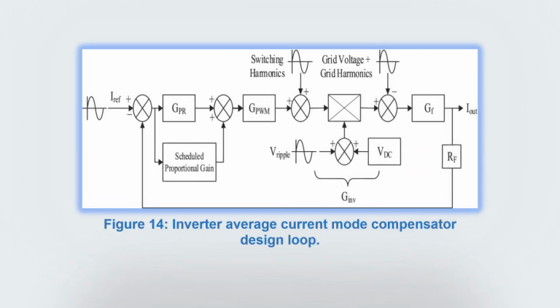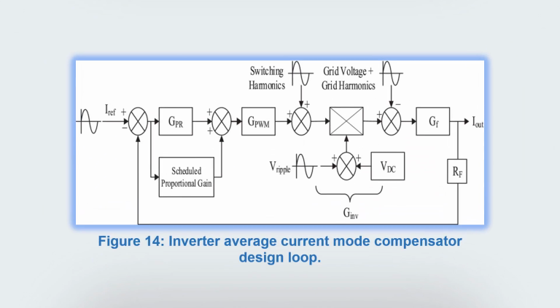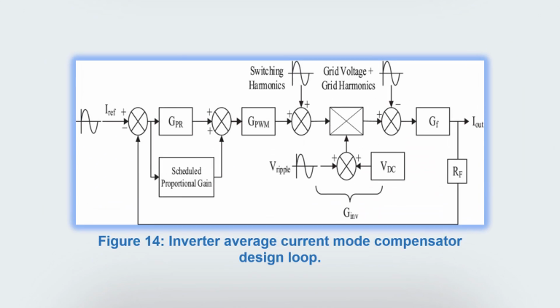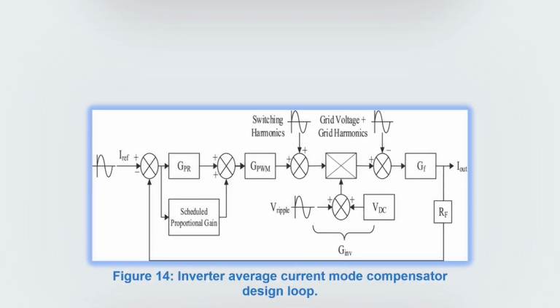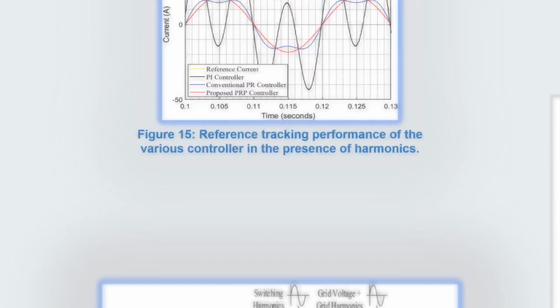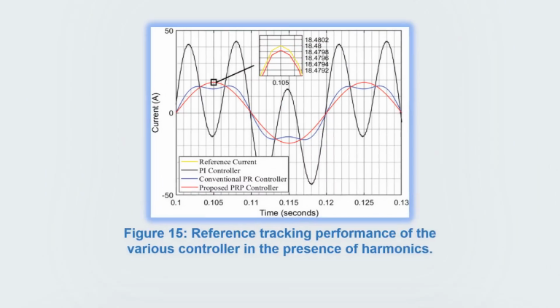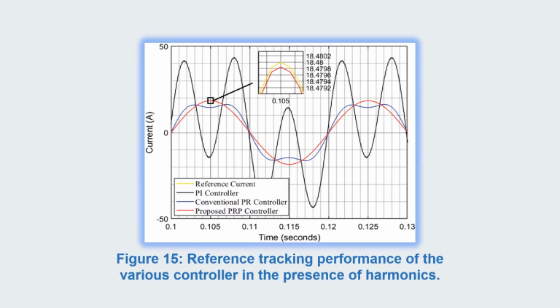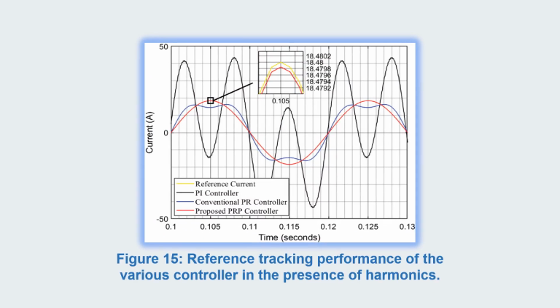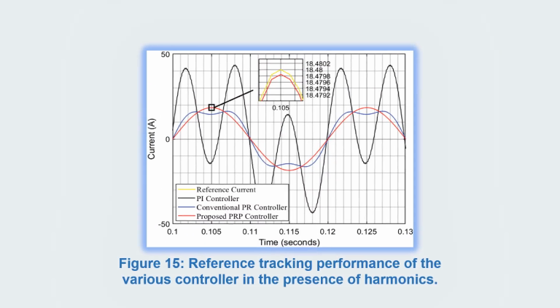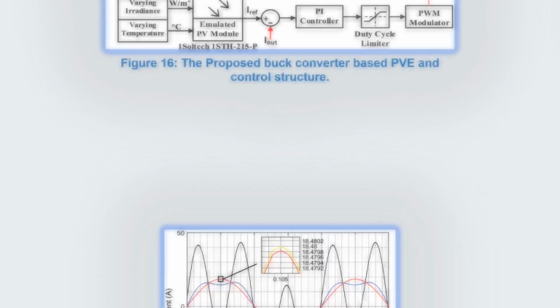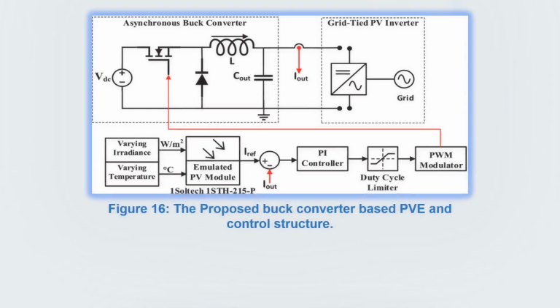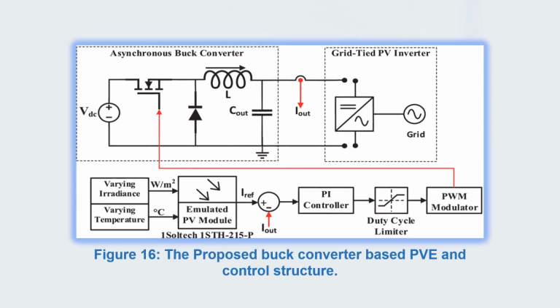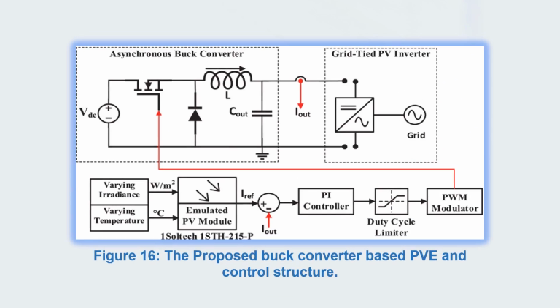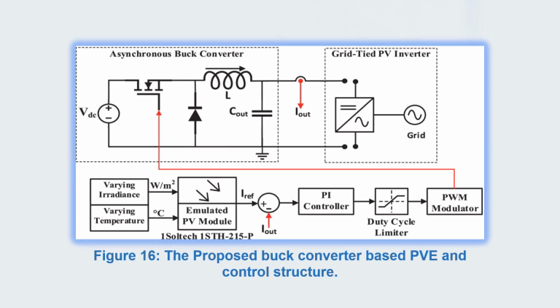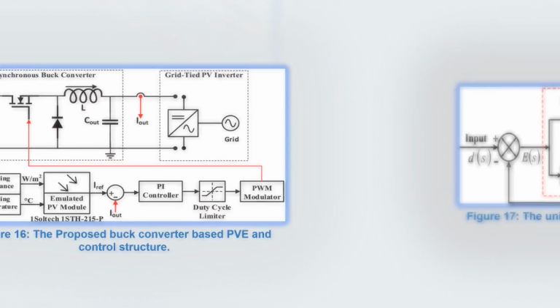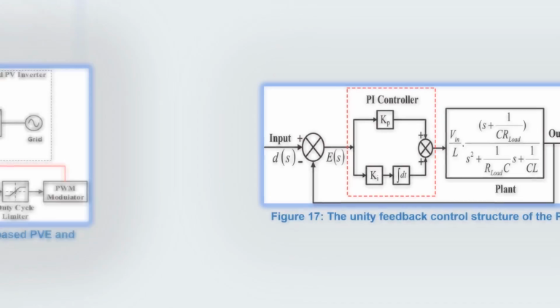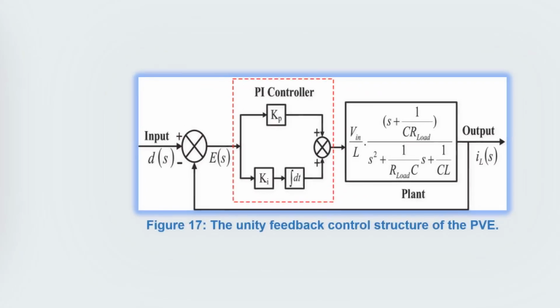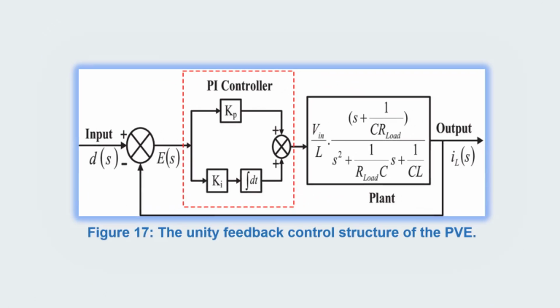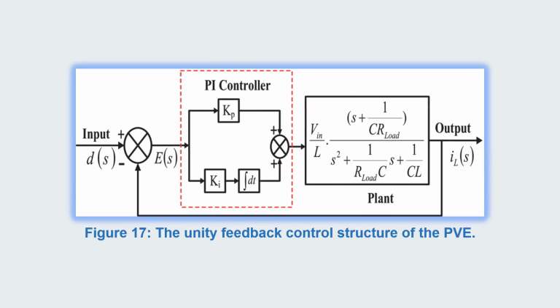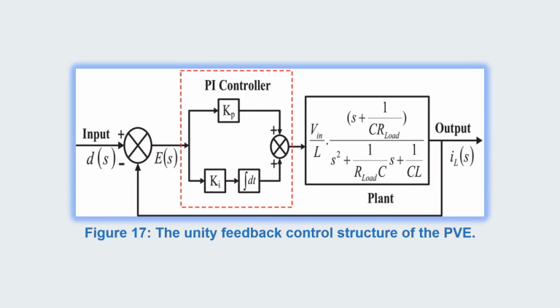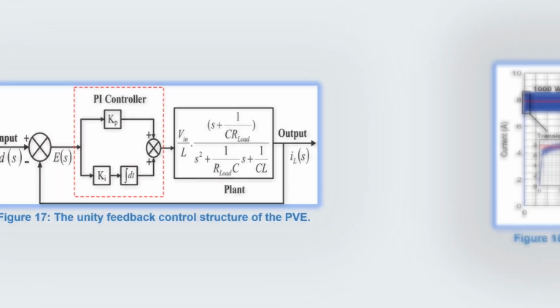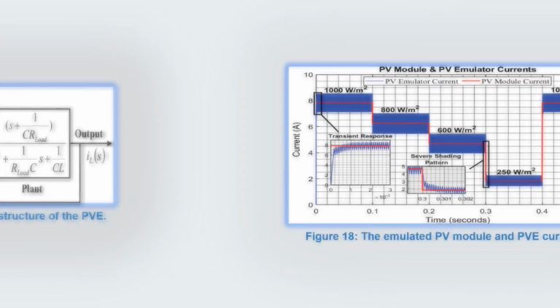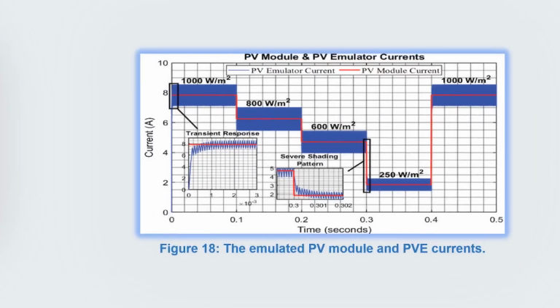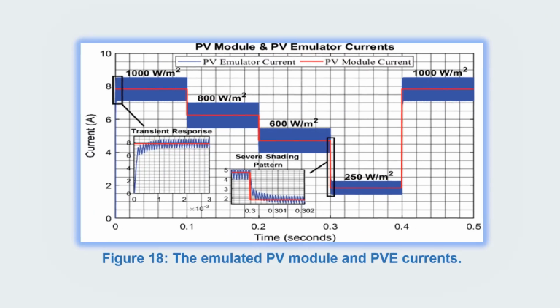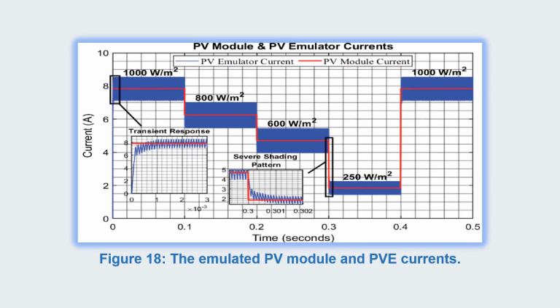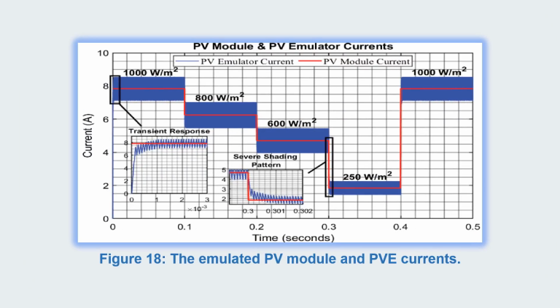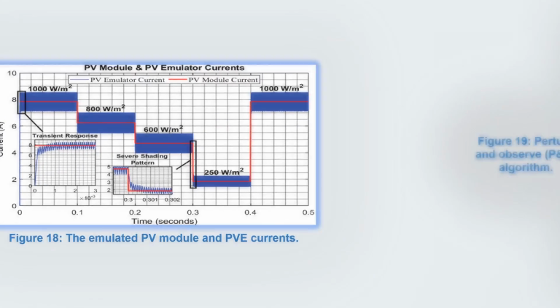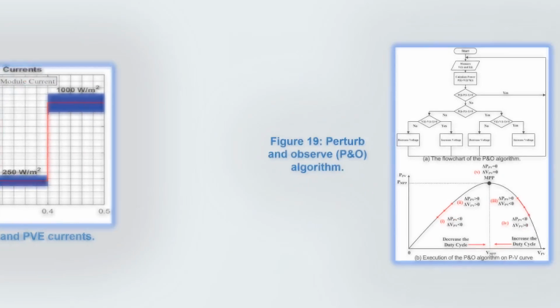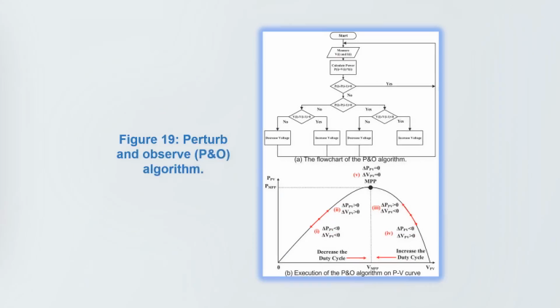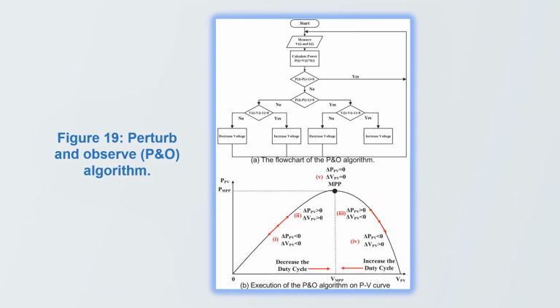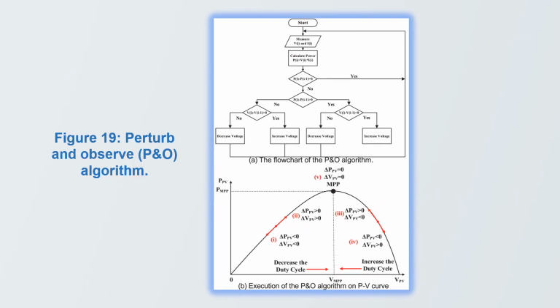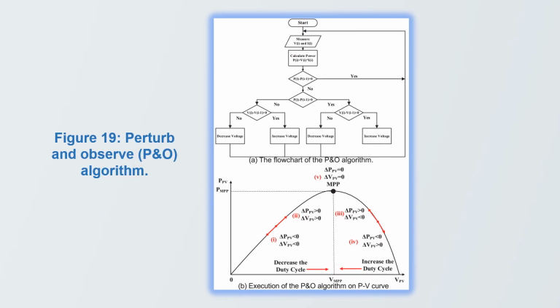Details of the proposed controller, photovoltaic emulator (PVE), simulations, analysis, and test results are presented in the paper.